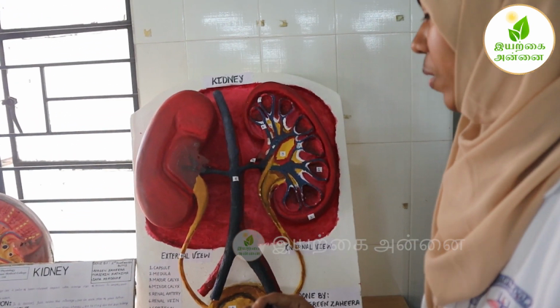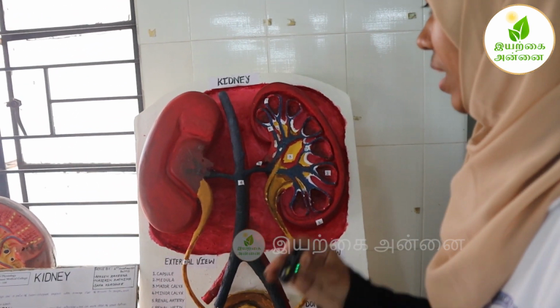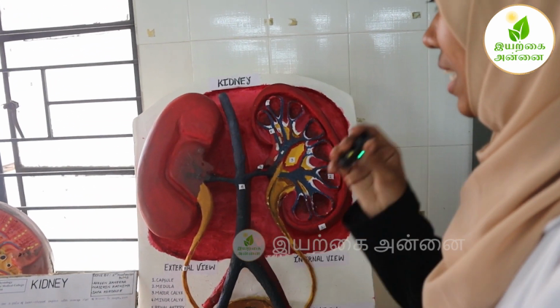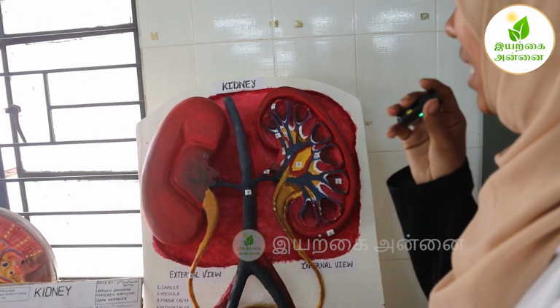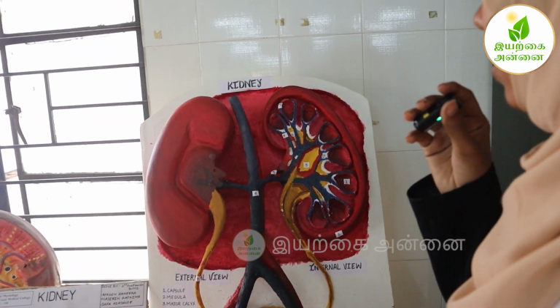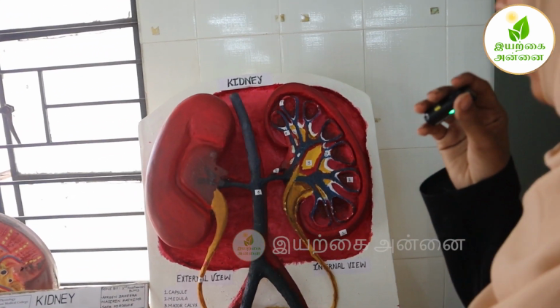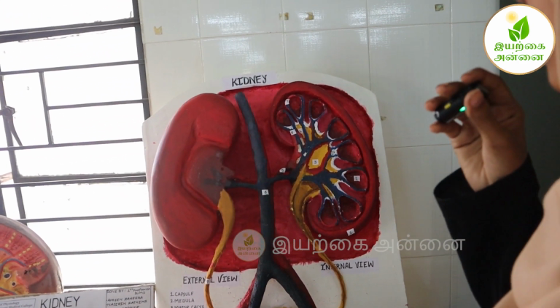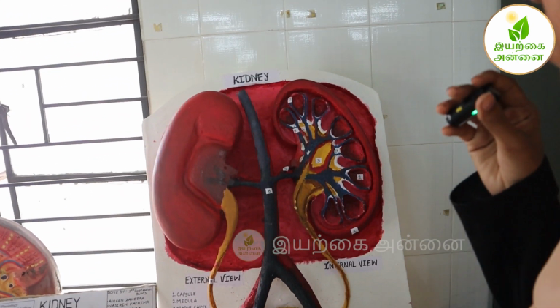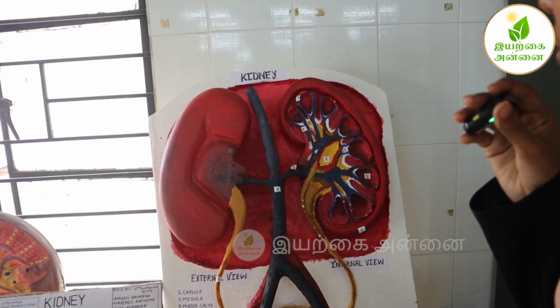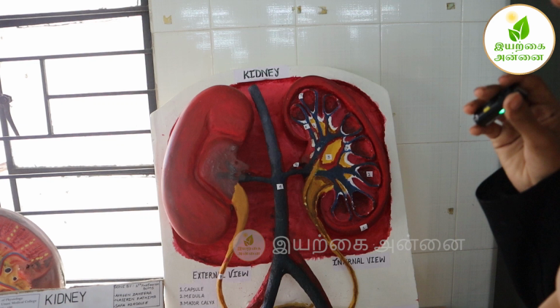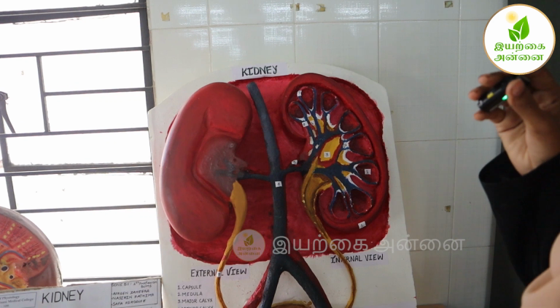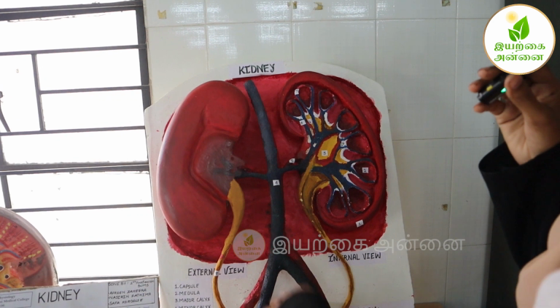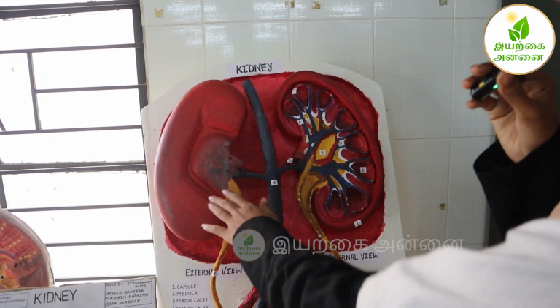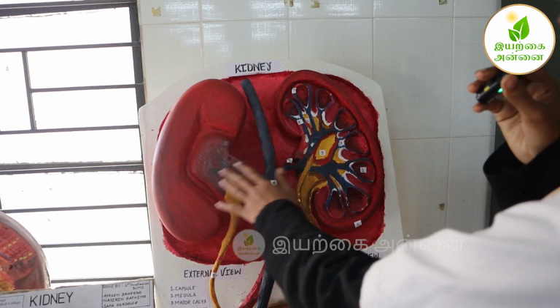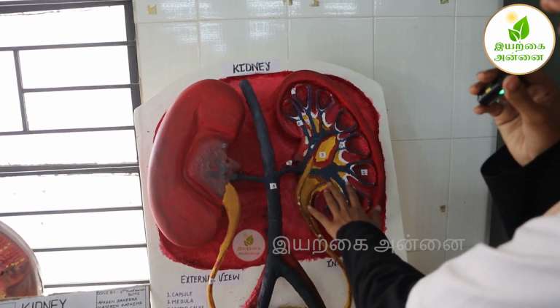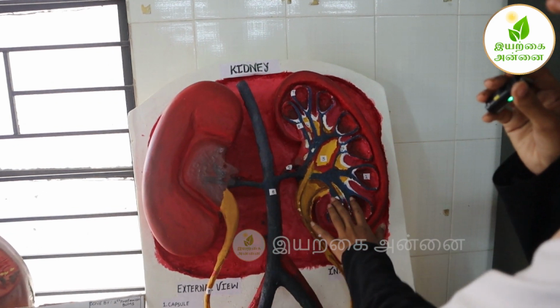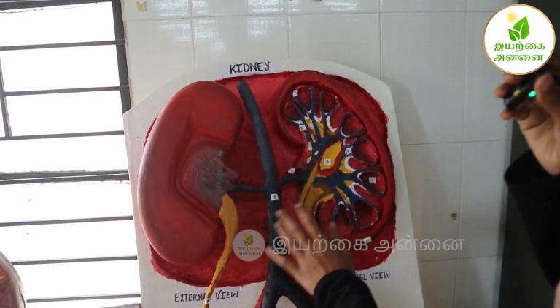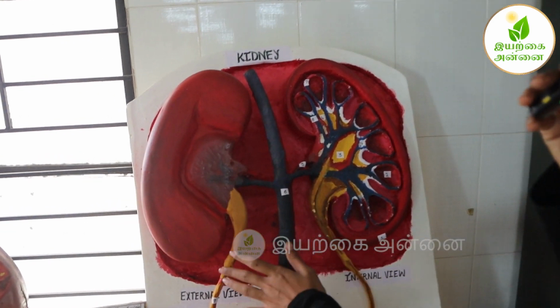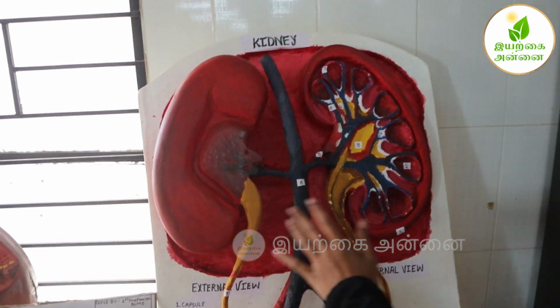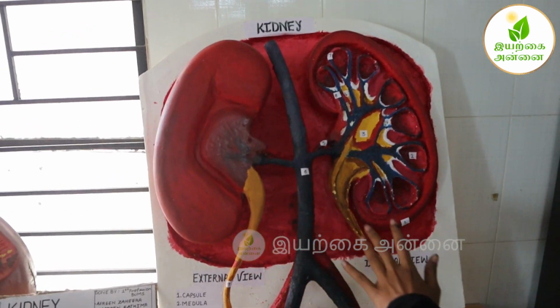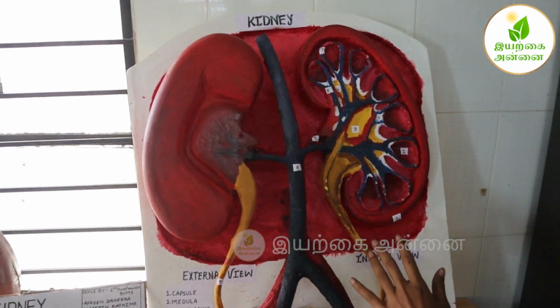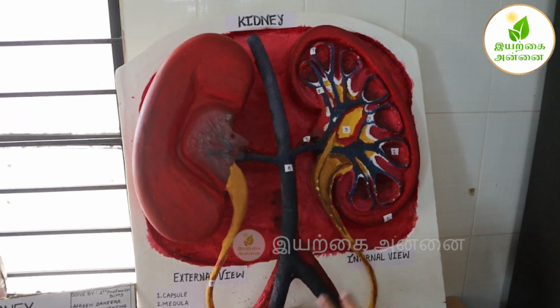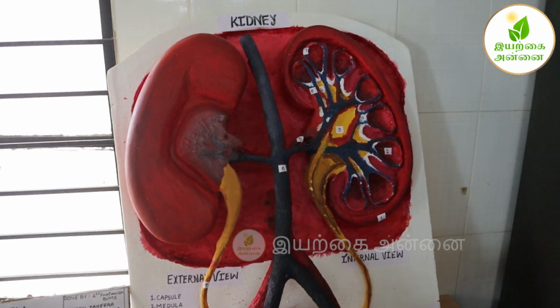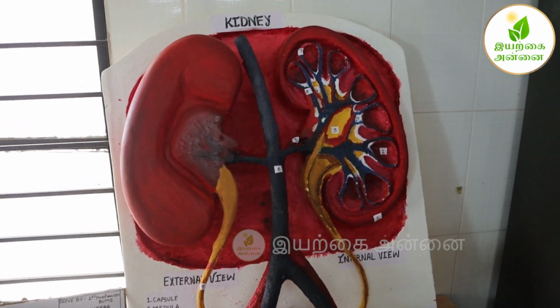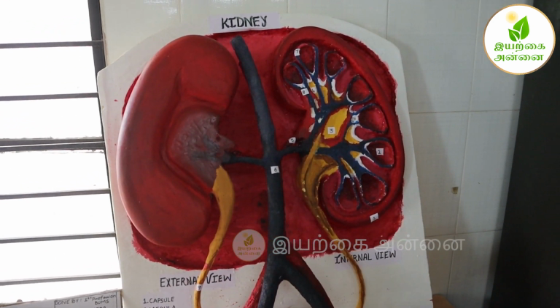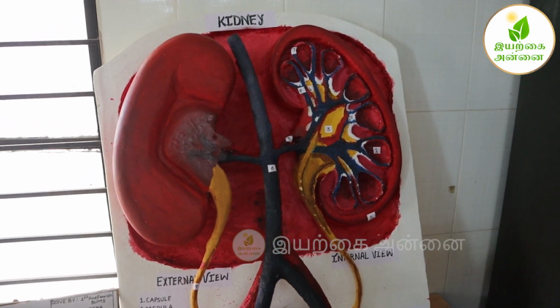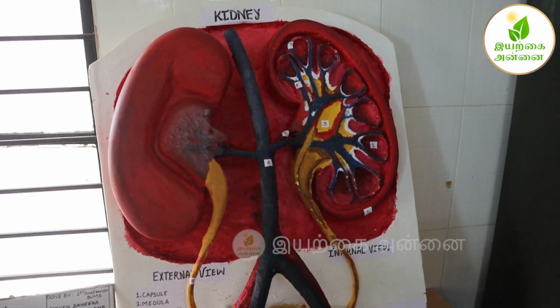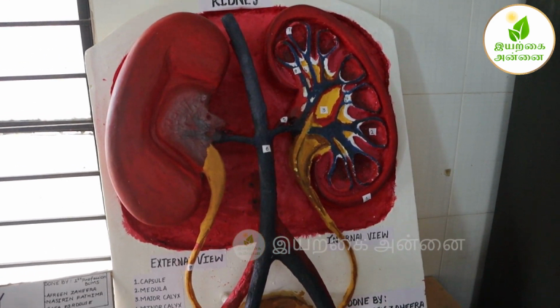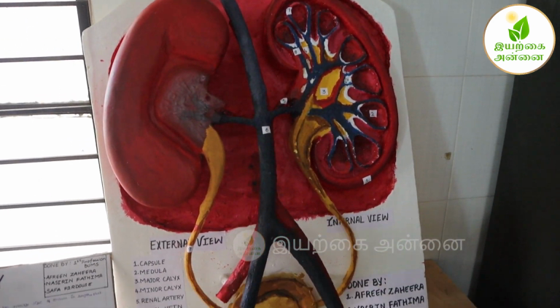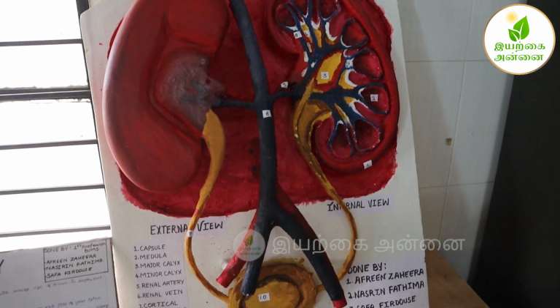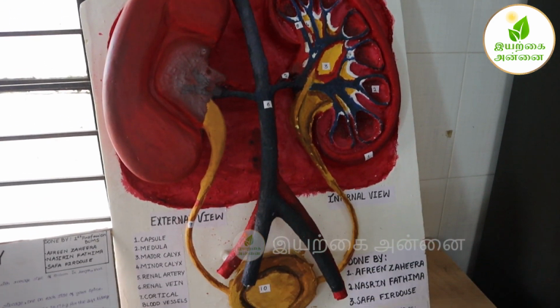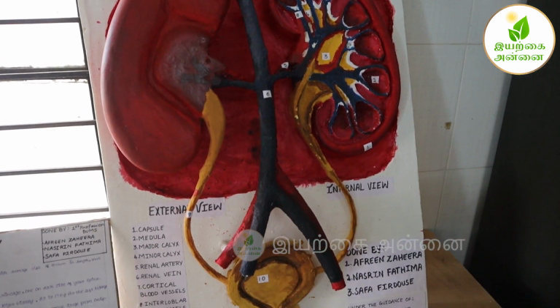The renal system is composed of a pair of kidneys, a pair of ureters, the urinary bladder, and the urethra.